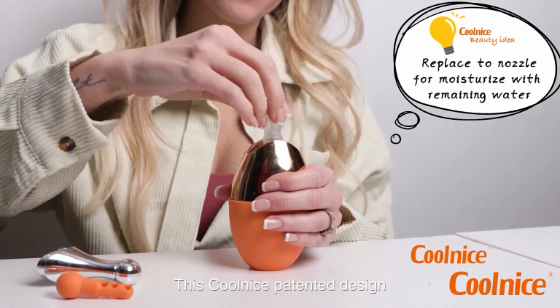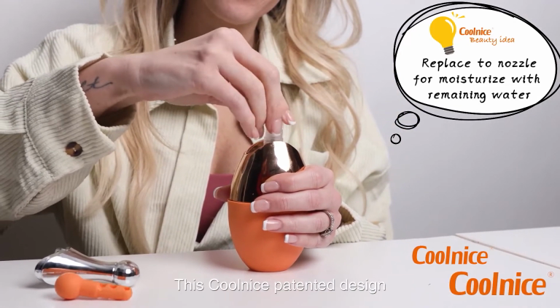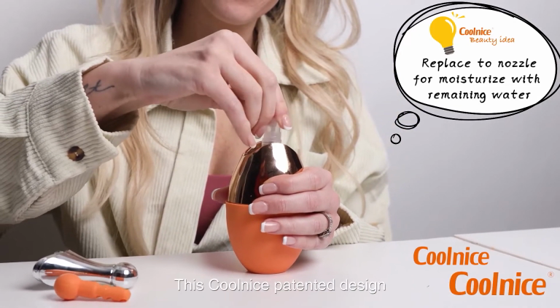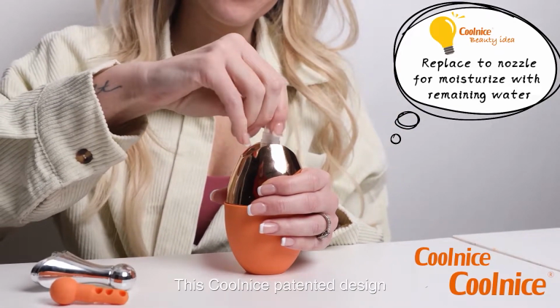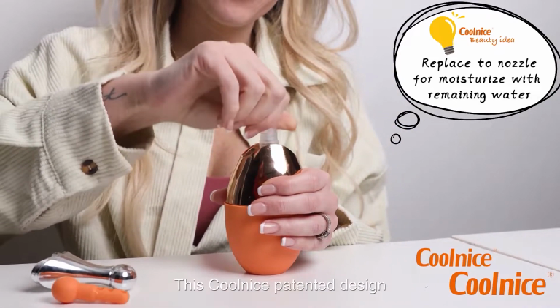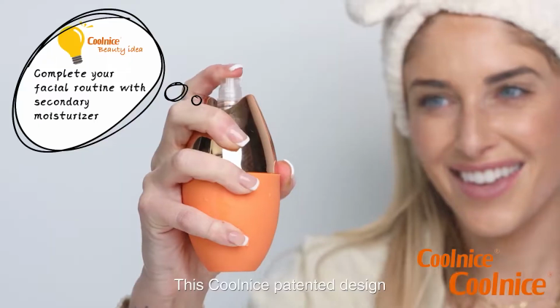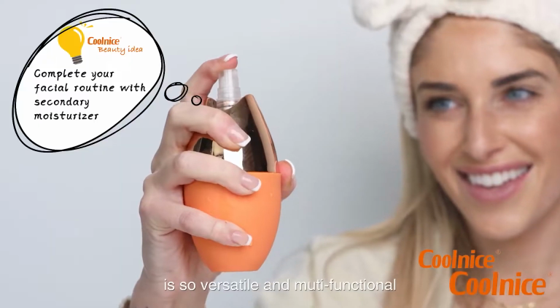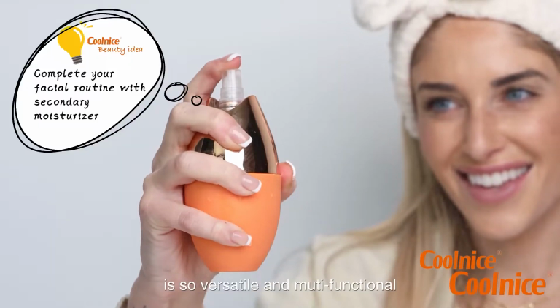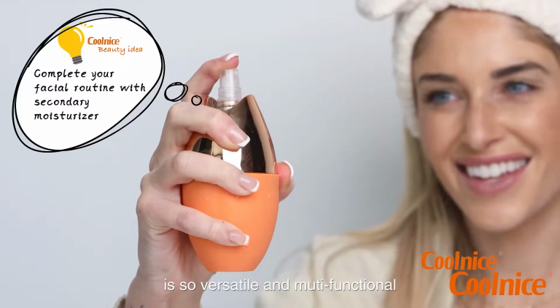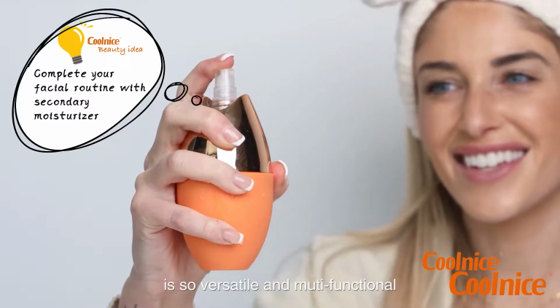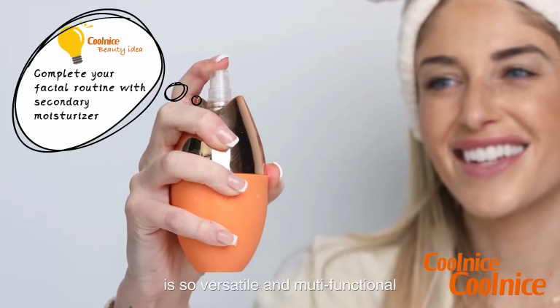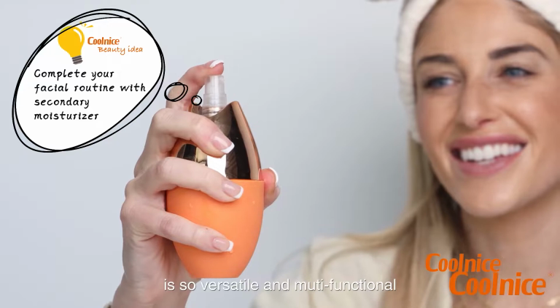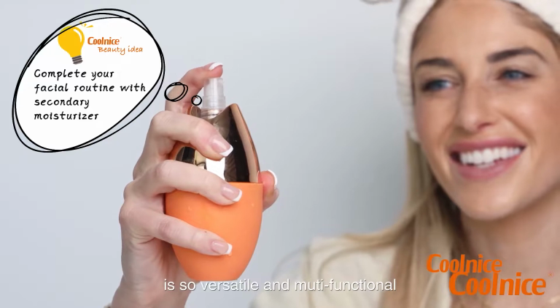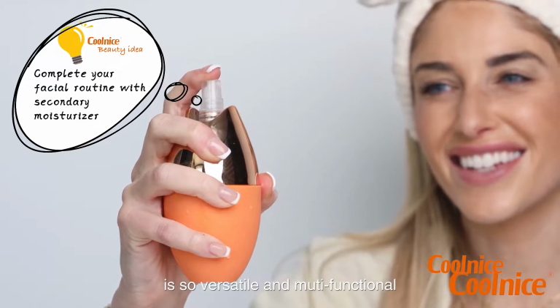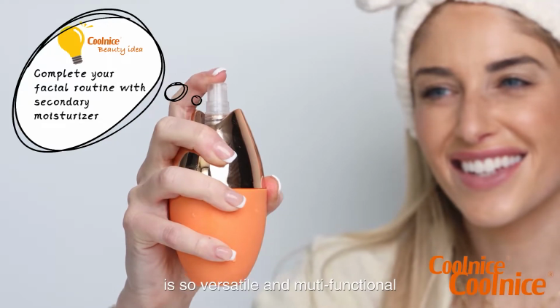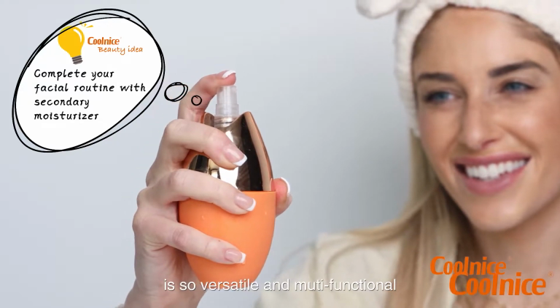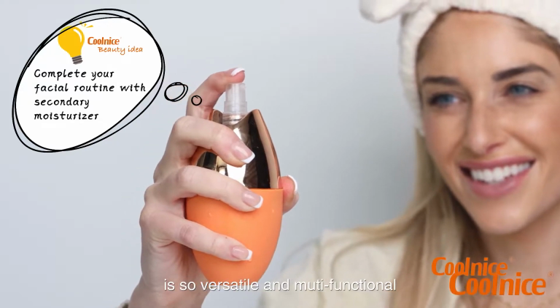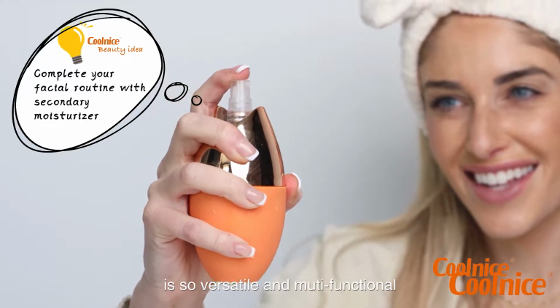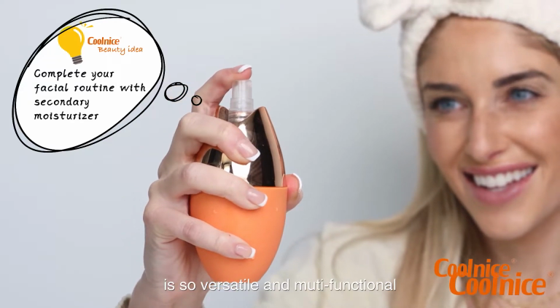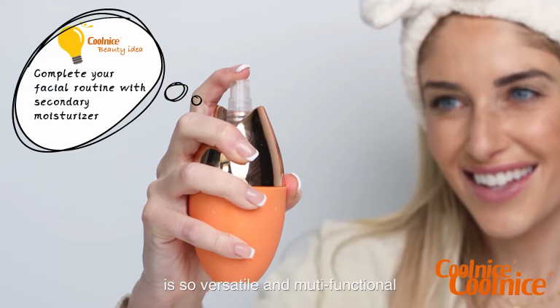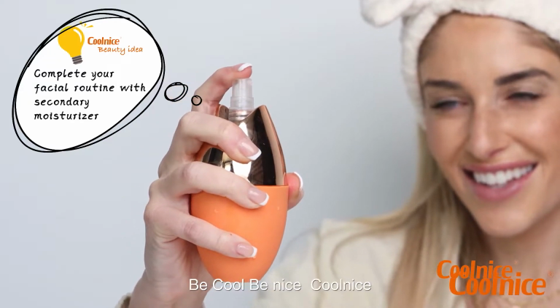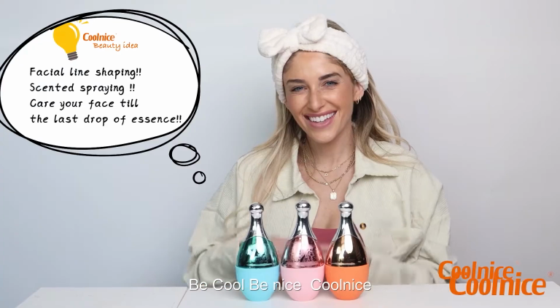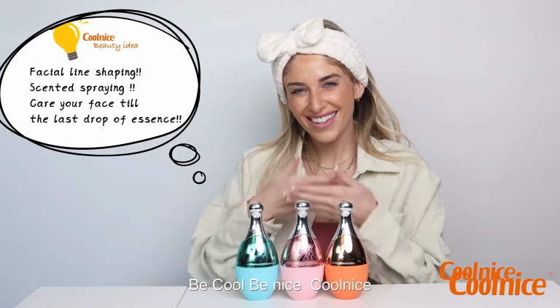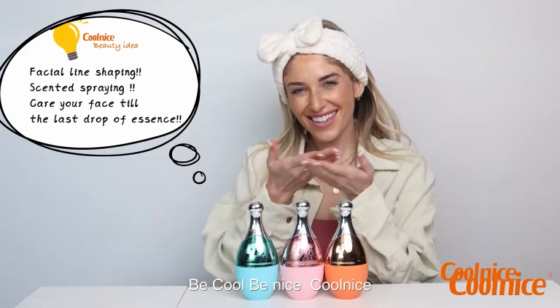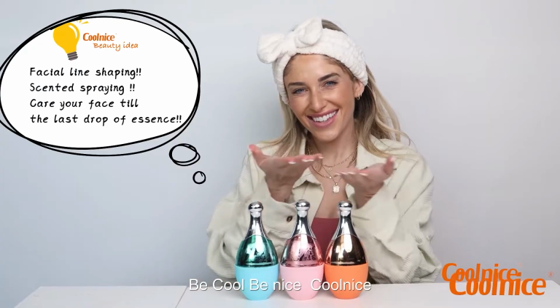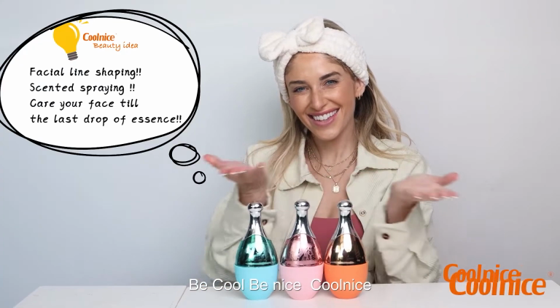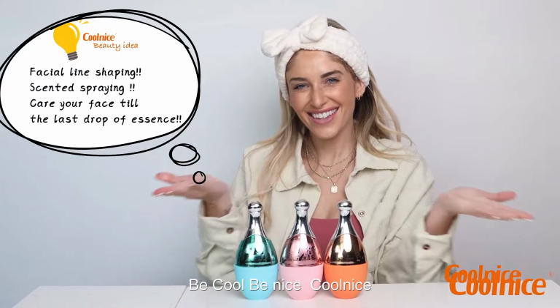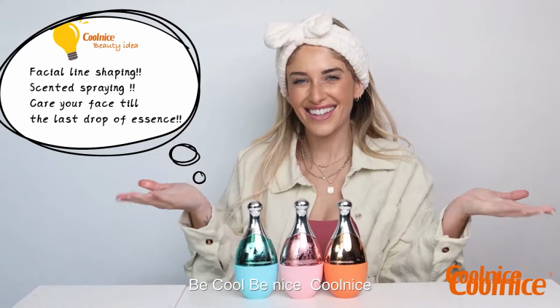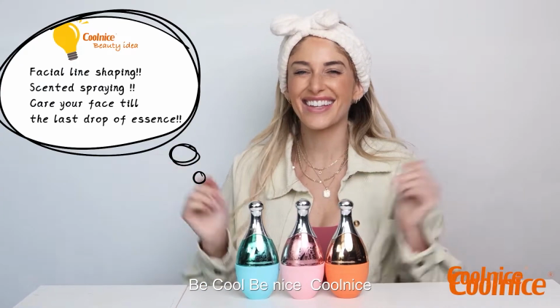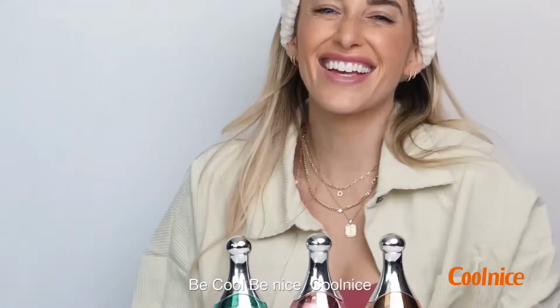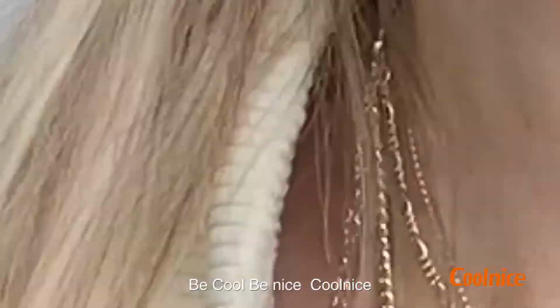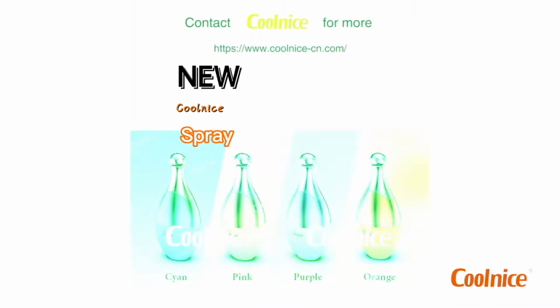This Cool Nice patent design is so versatile and multifunctional. Be cool, be nice. Cool Nice!